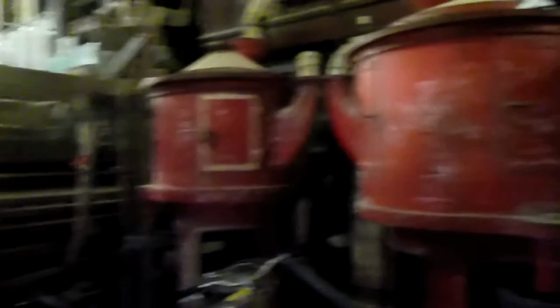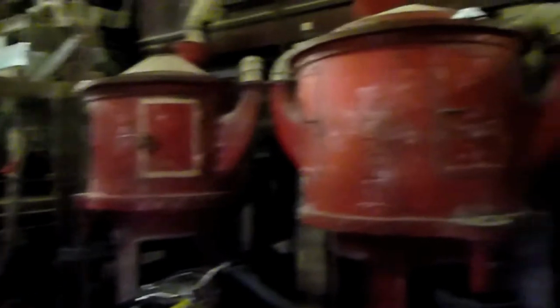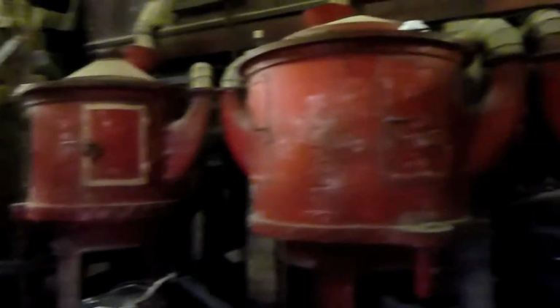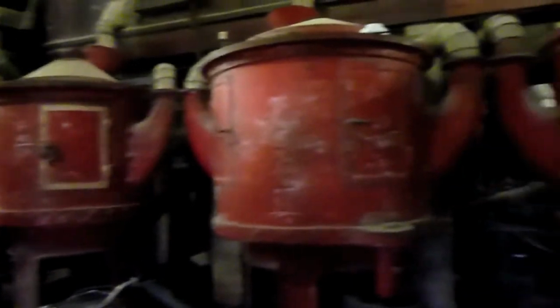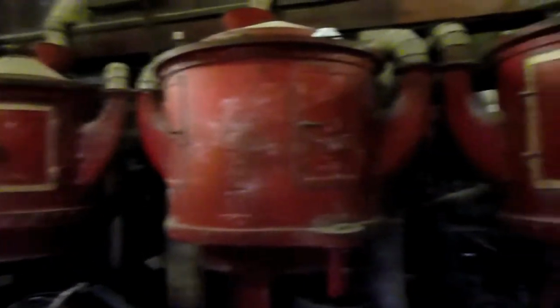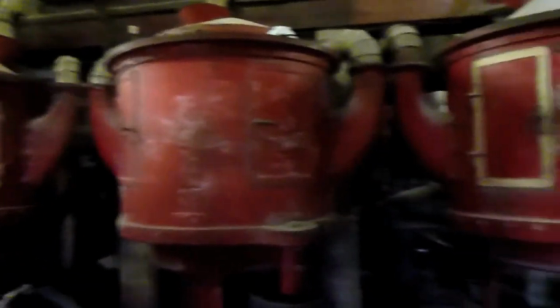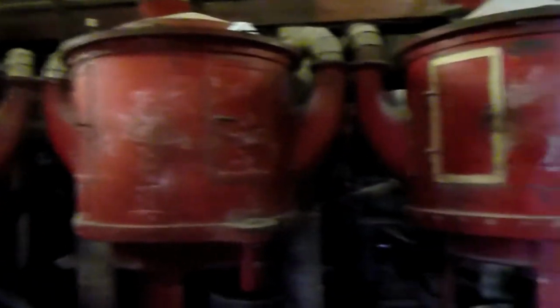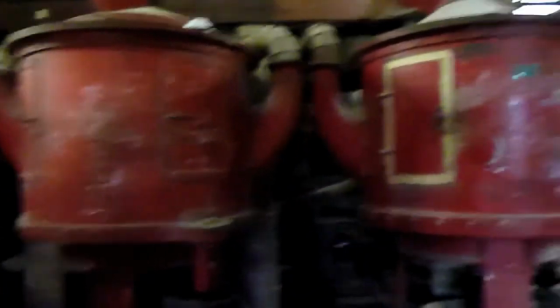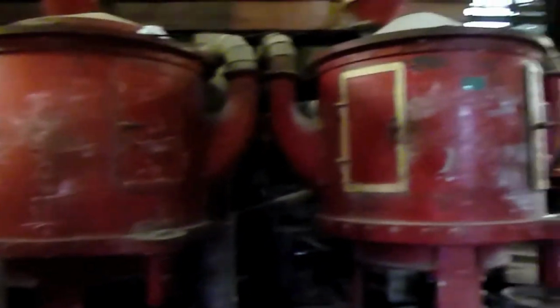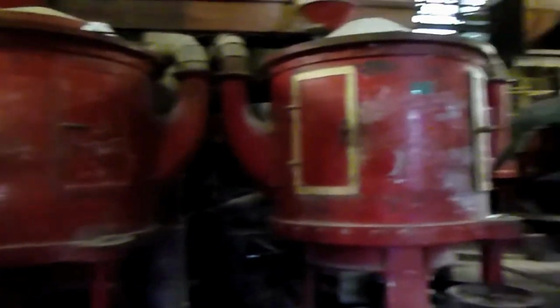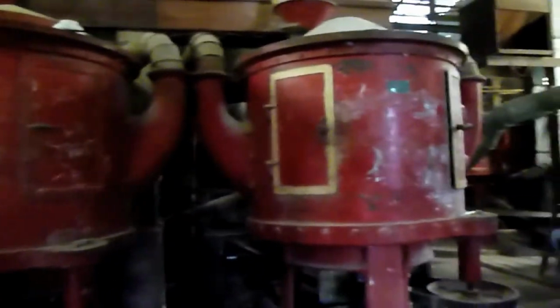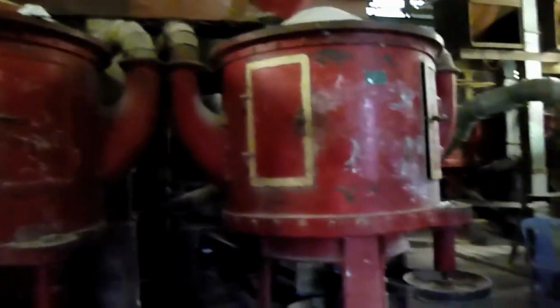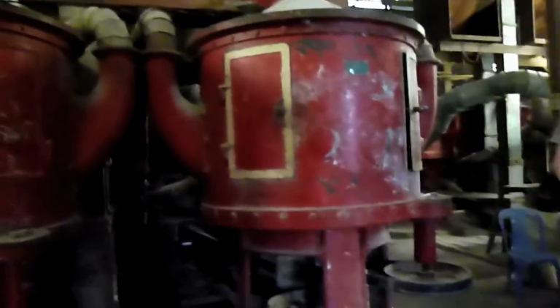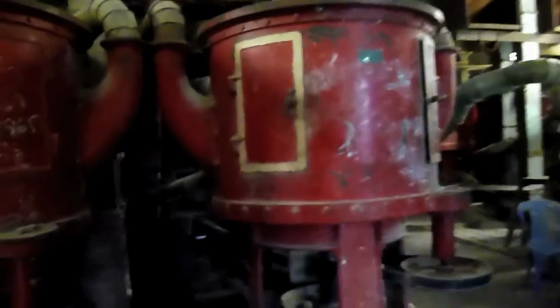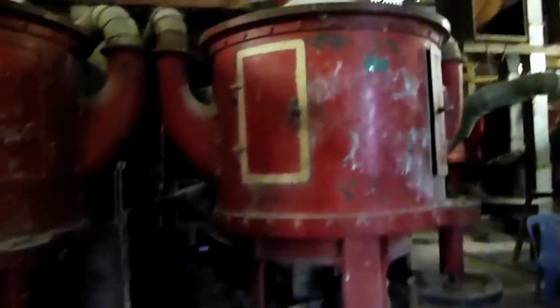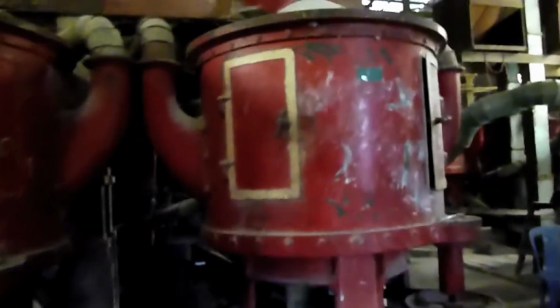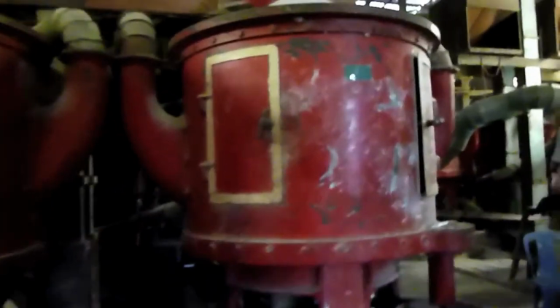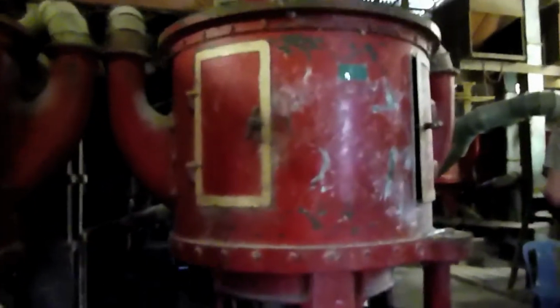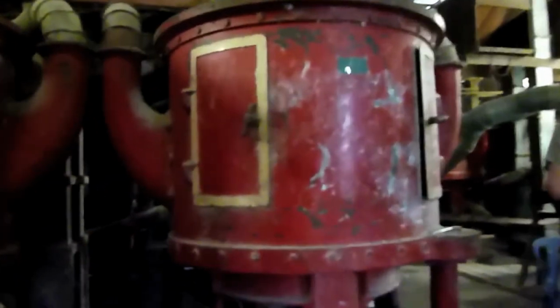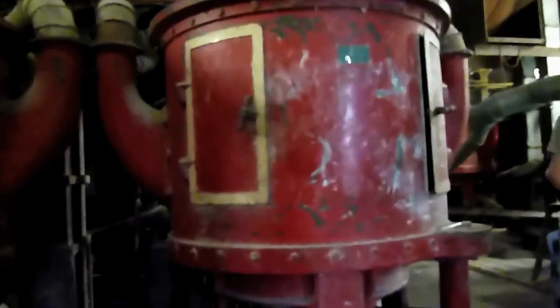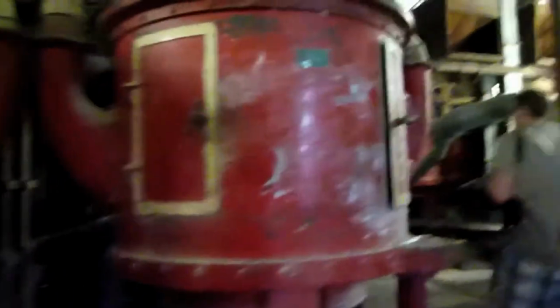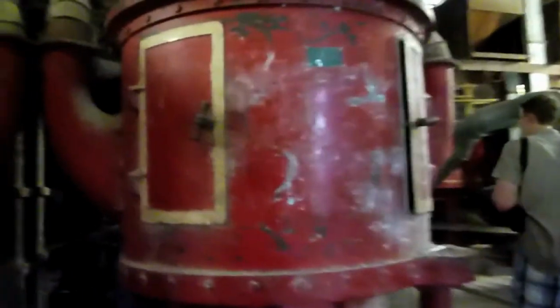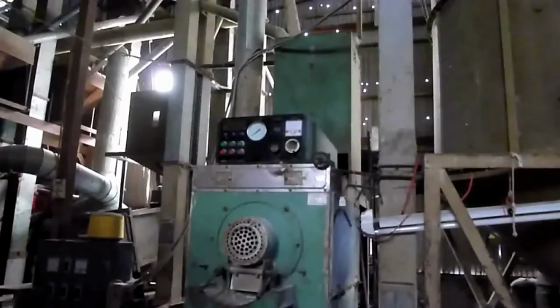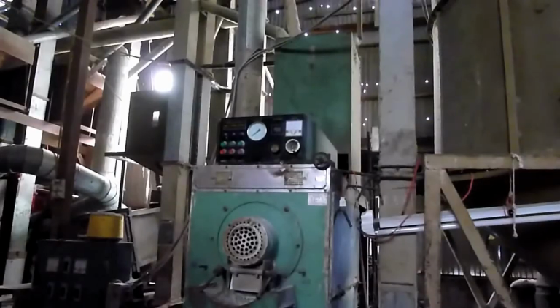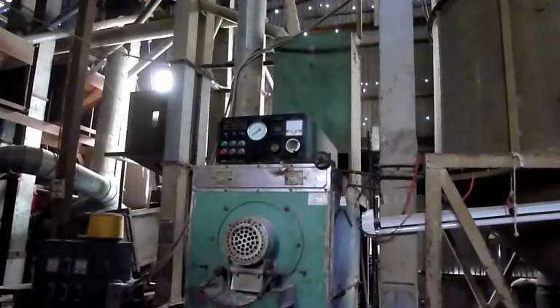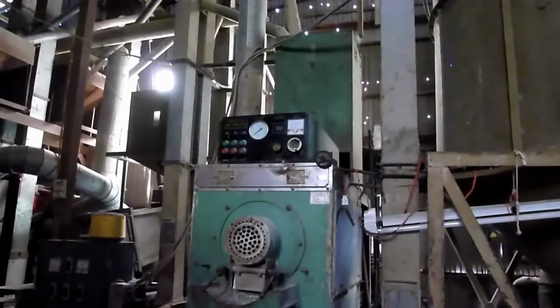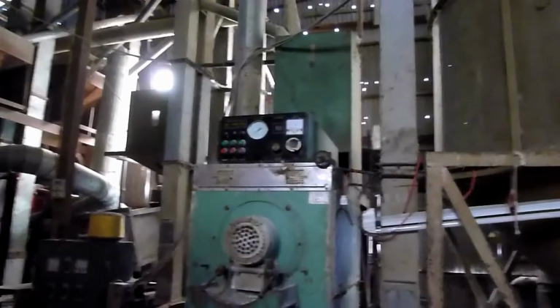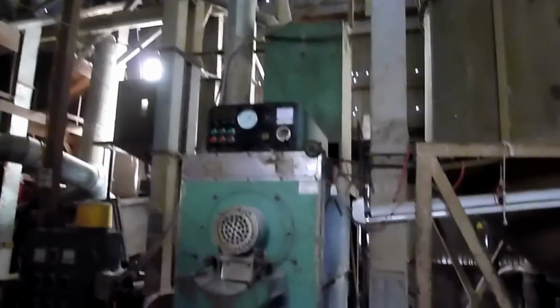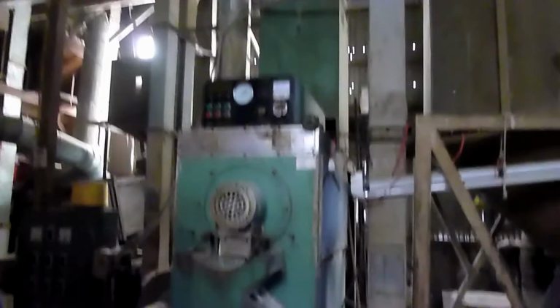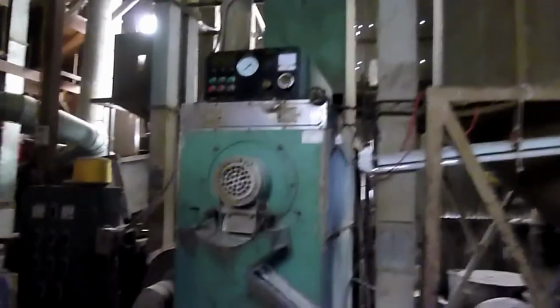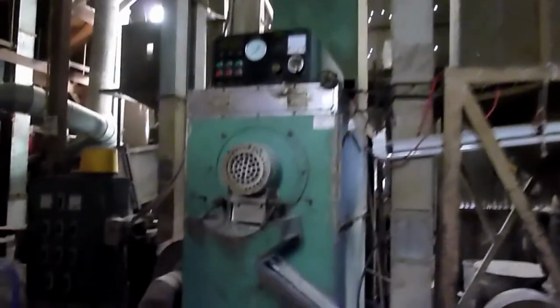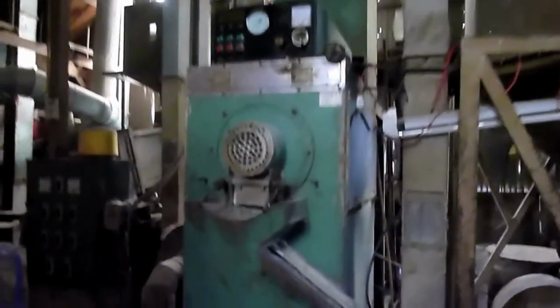That's what it looks like after they take the husks. This is my cousin — he is one of the owners of this place. He says the rice goes through these machines to get polished, and then it comes out of this machine.